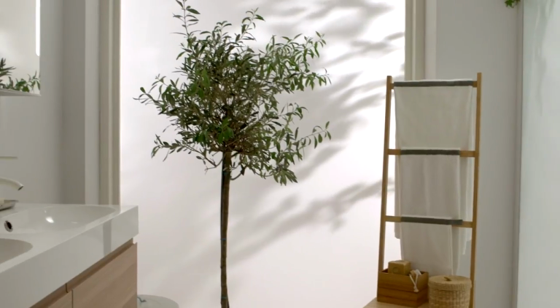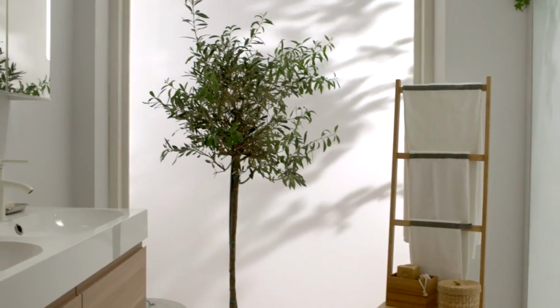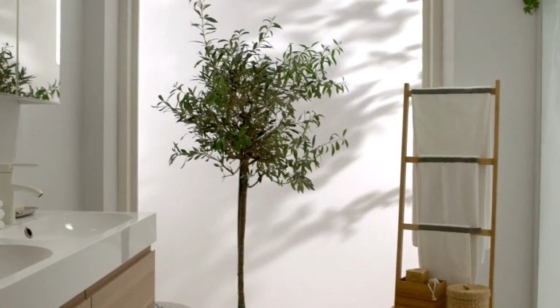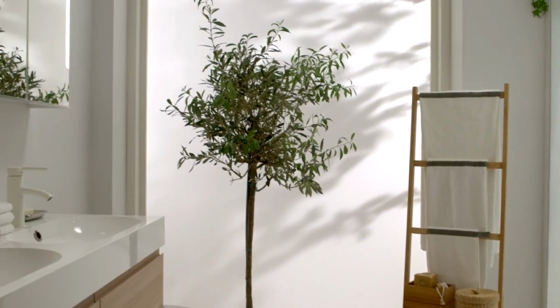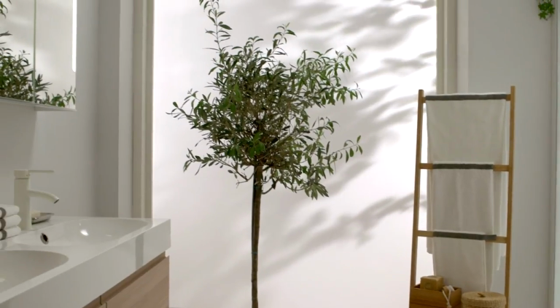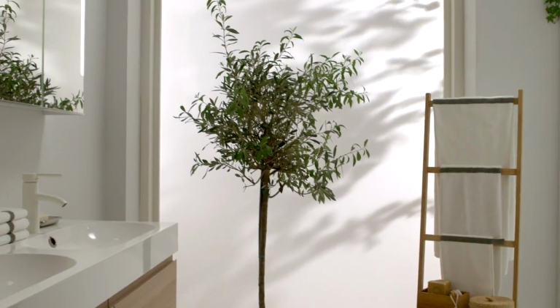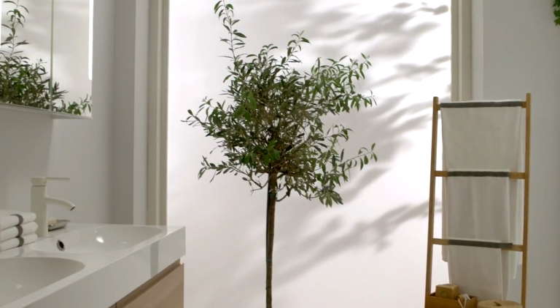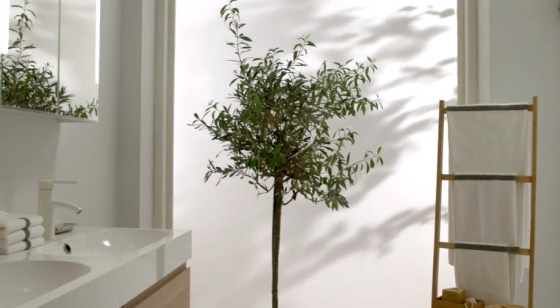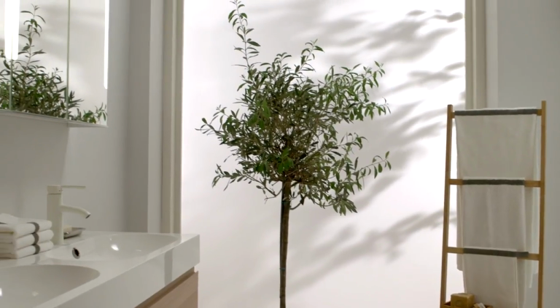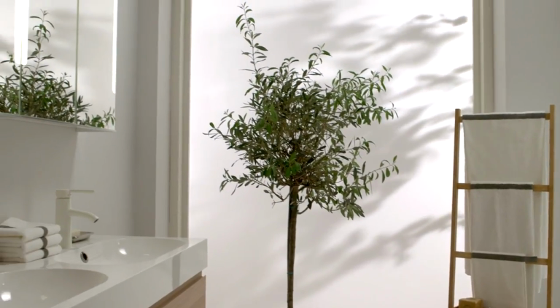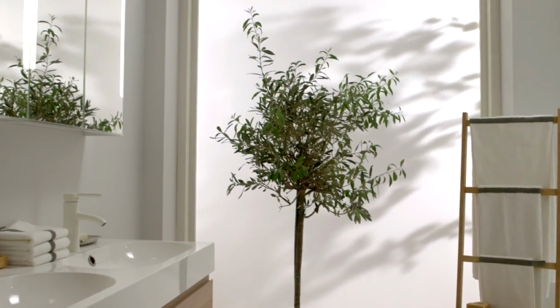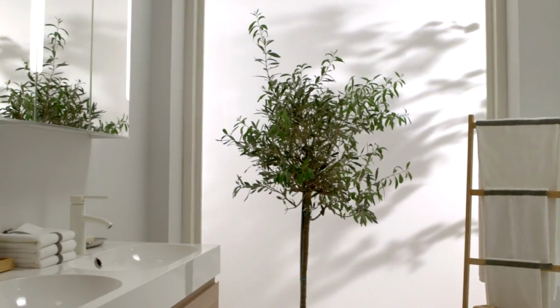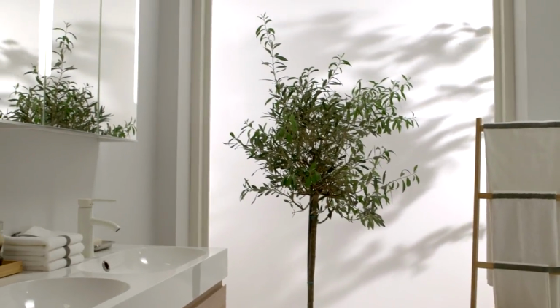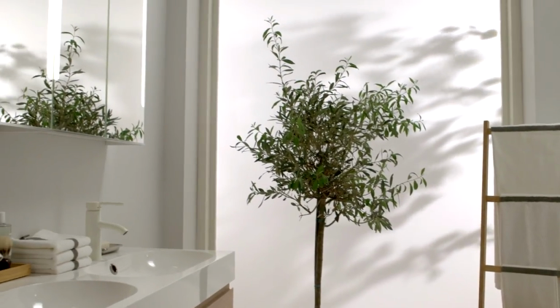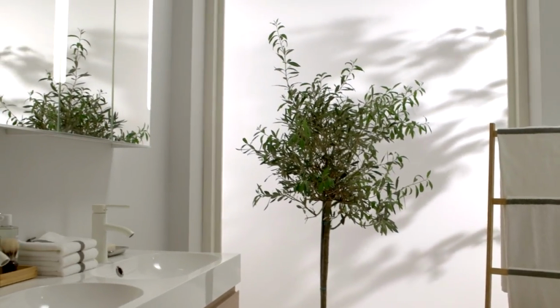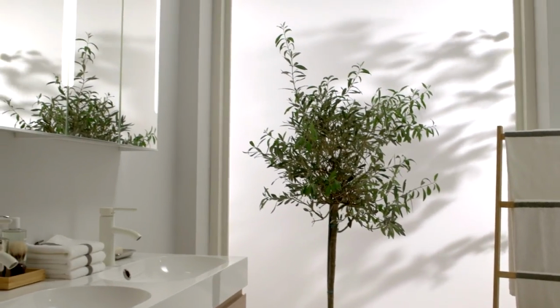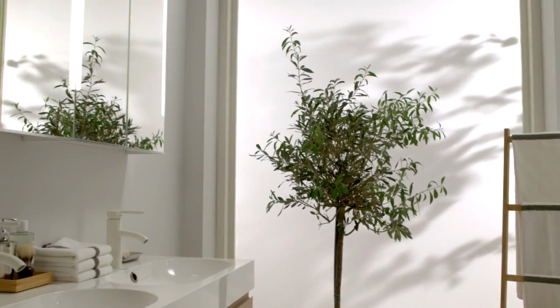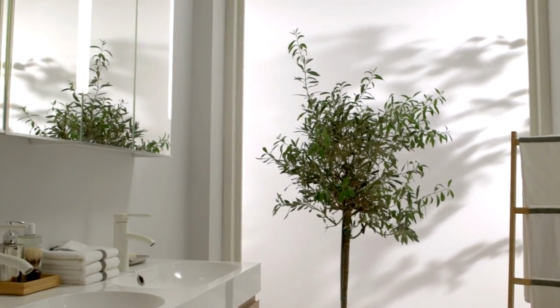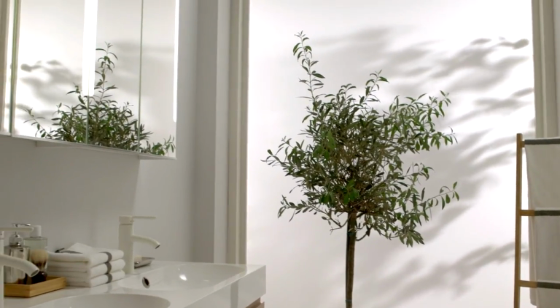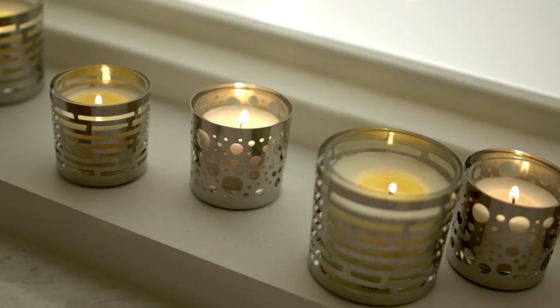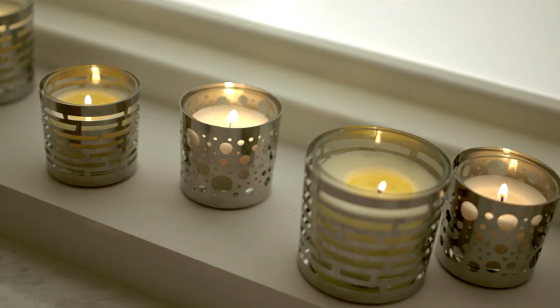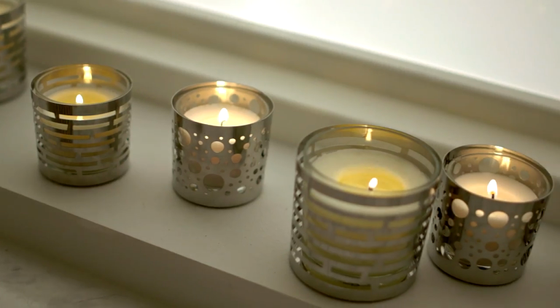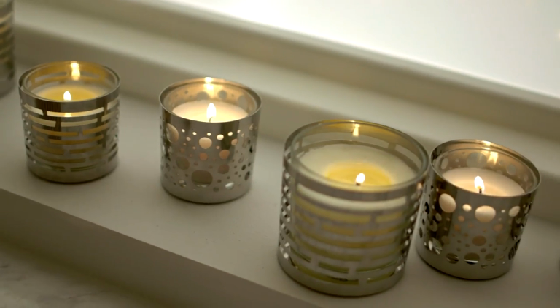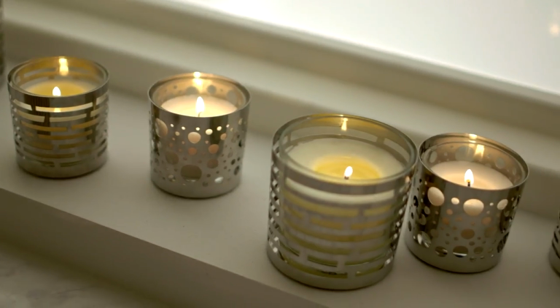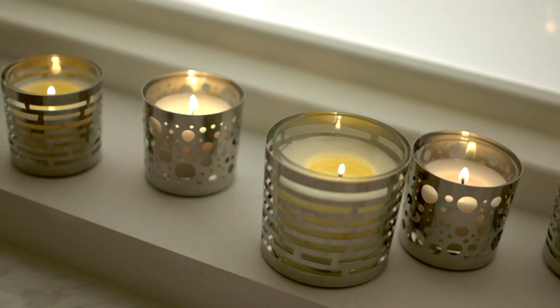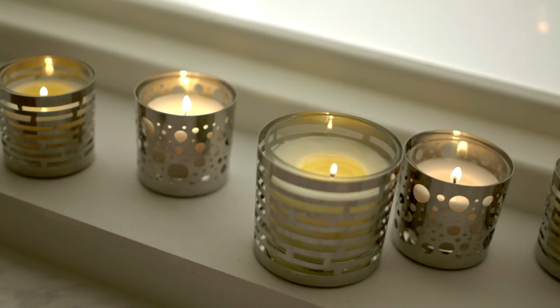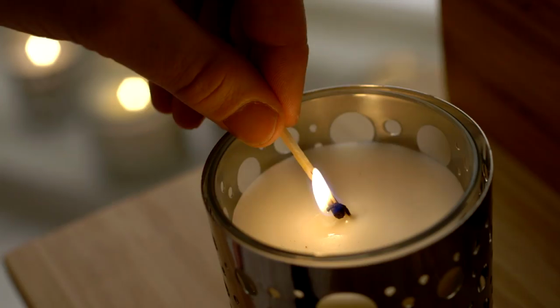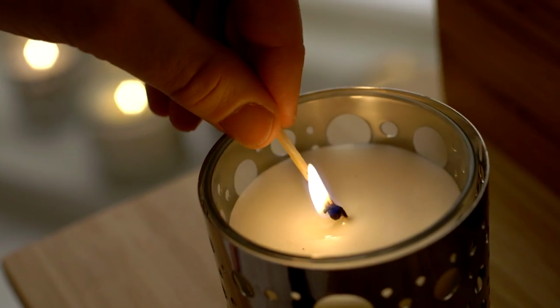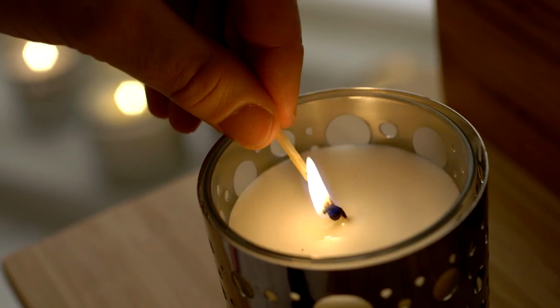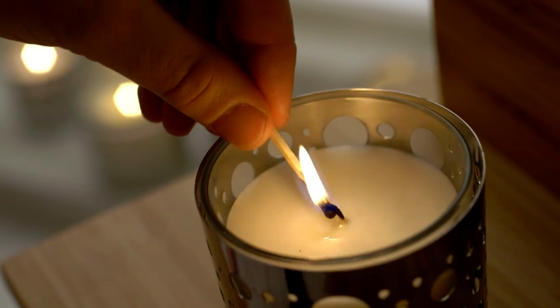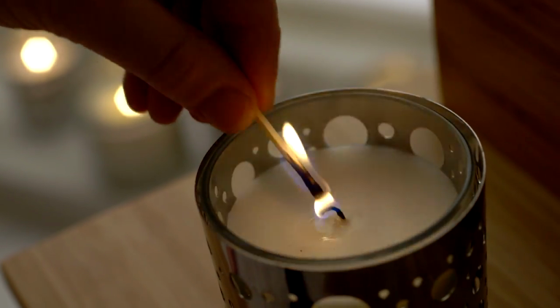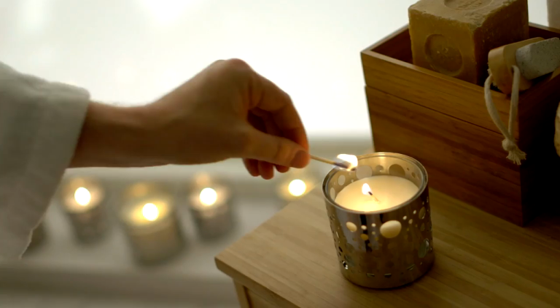Think about the lighting too. Make the most of any natural light, and candles will soothe the atmosphere.